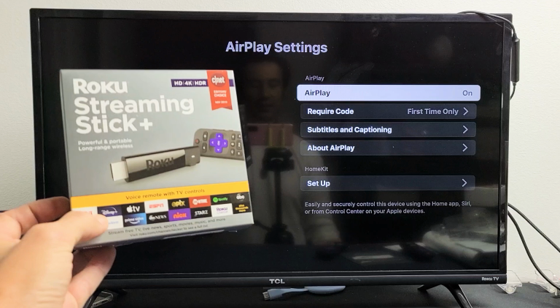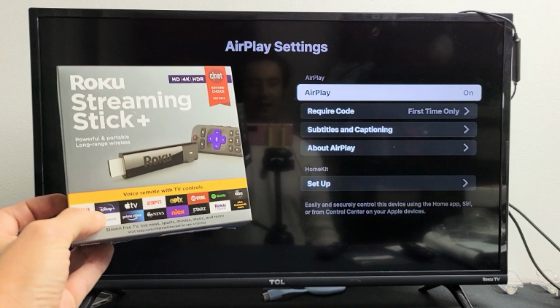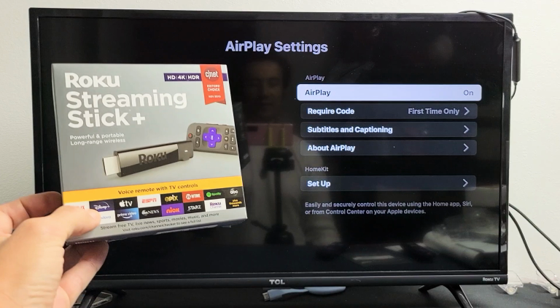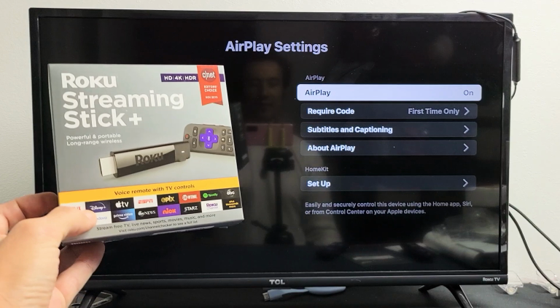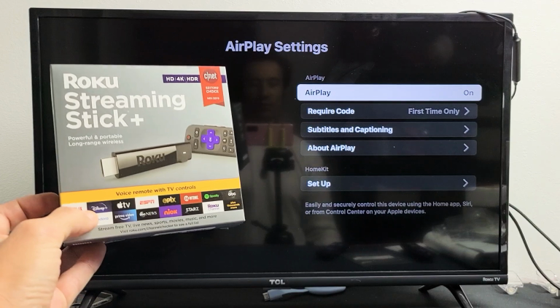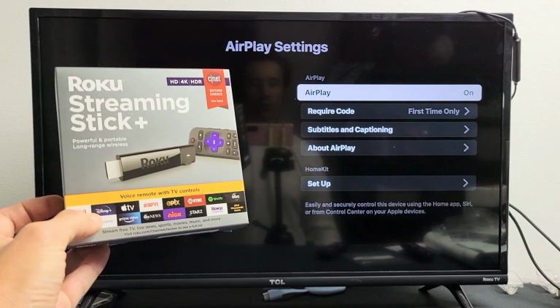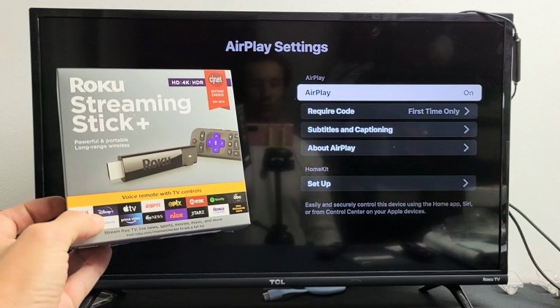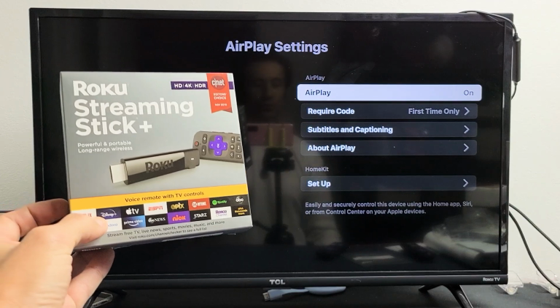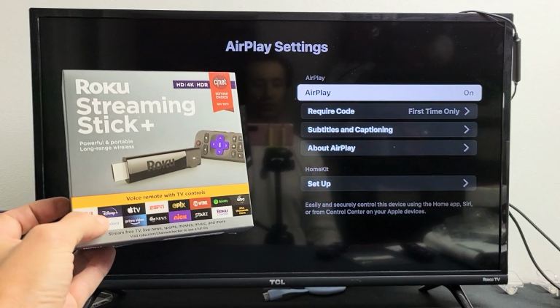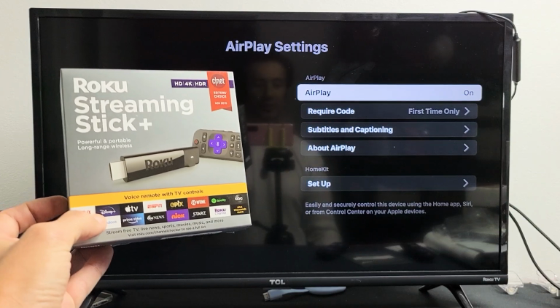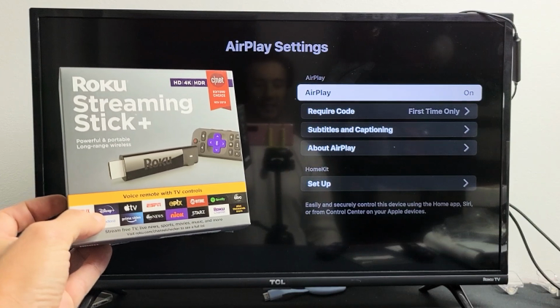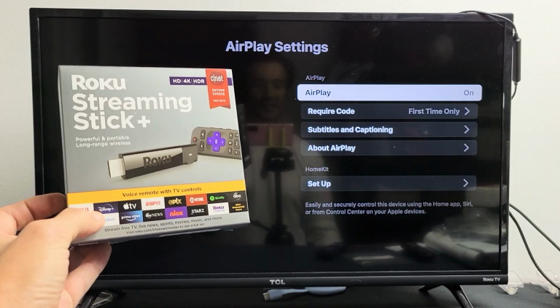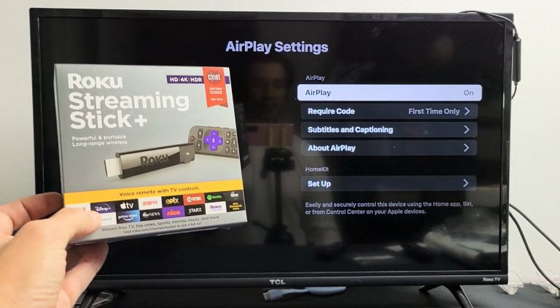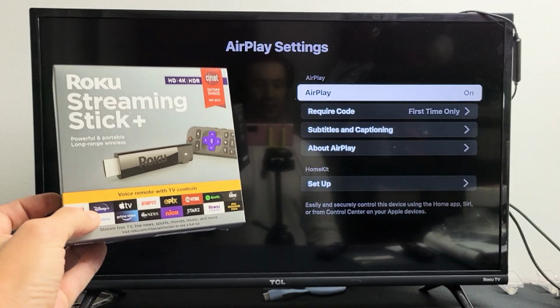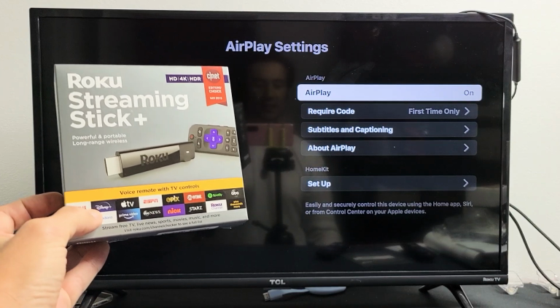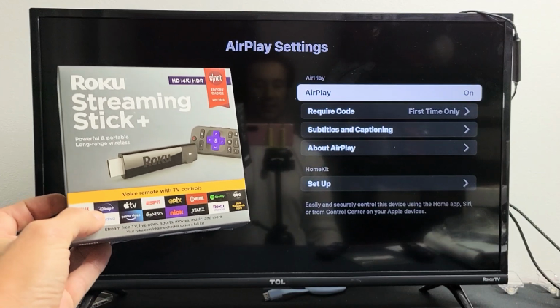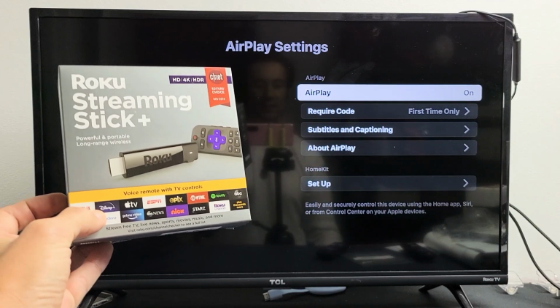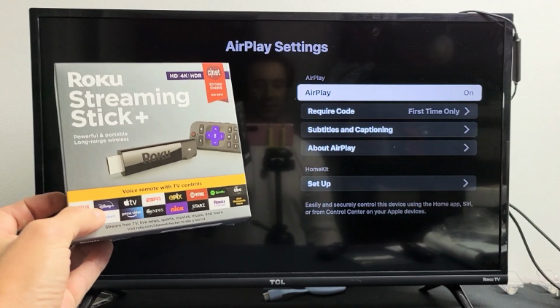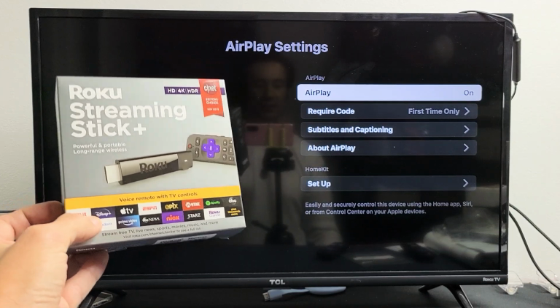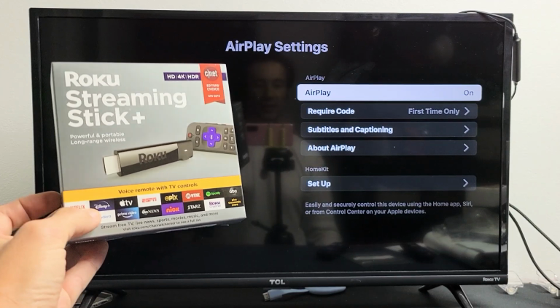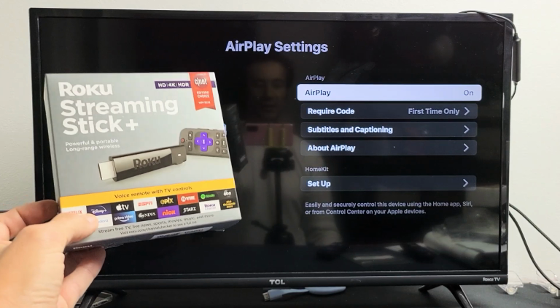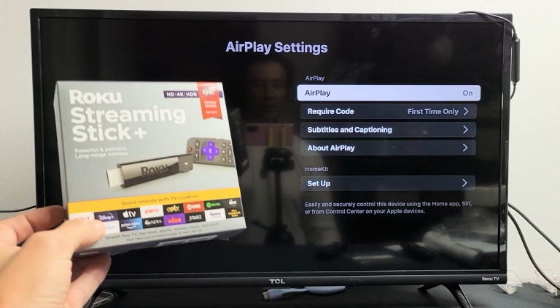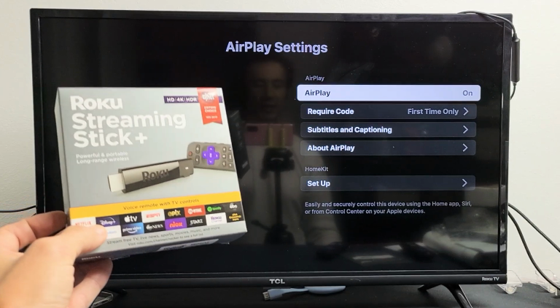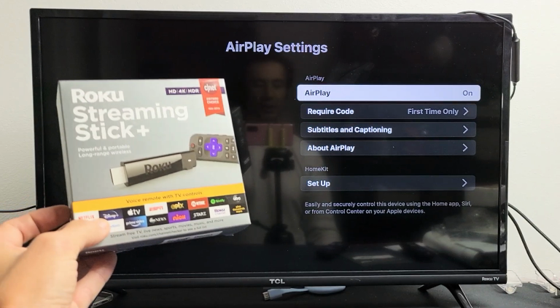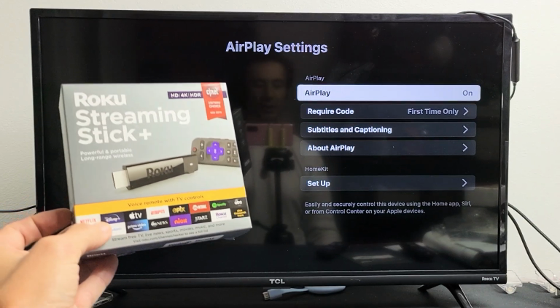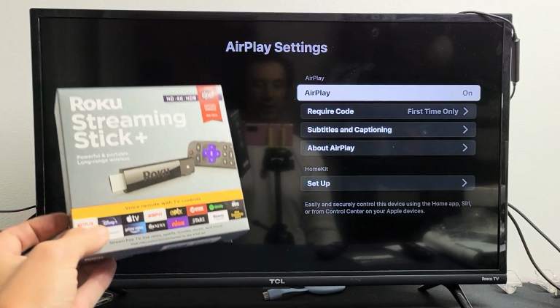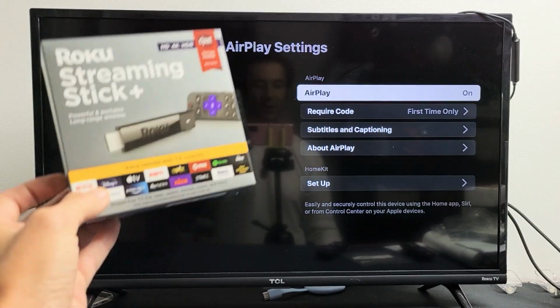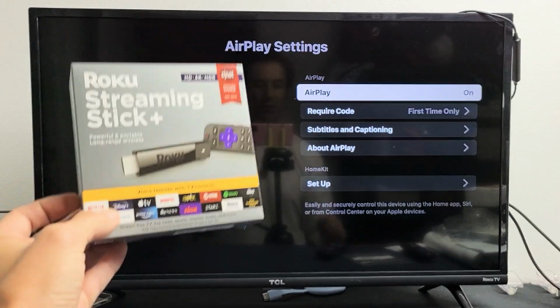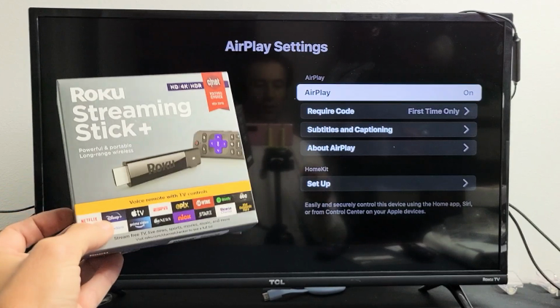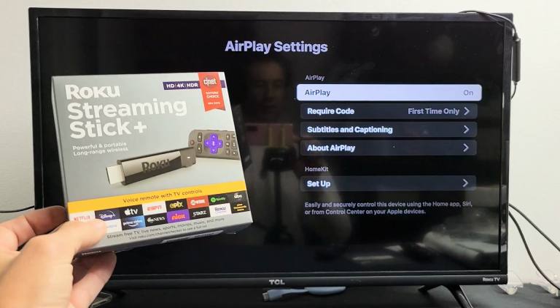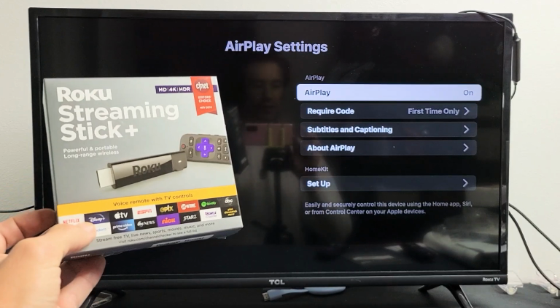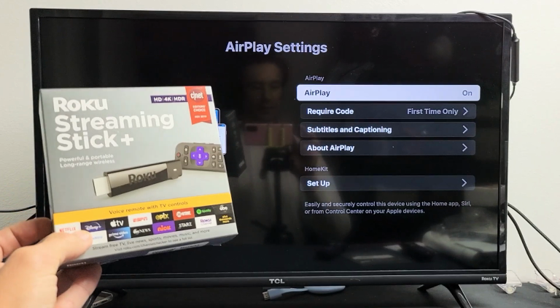I have a Roku Streaming Stick Plus. I'm going to show you how to turn AirPlay on and off.